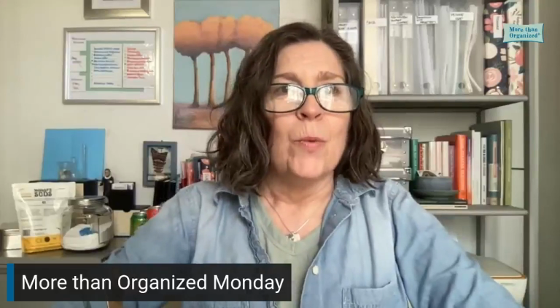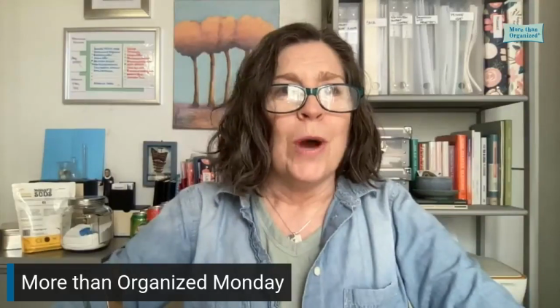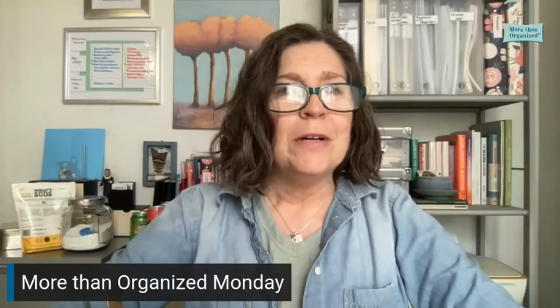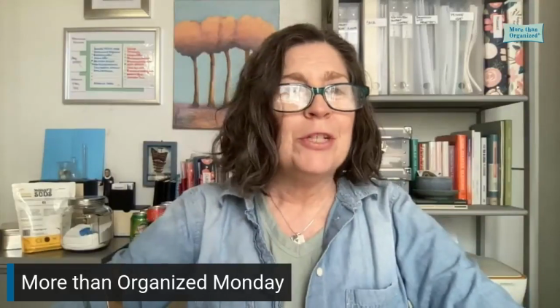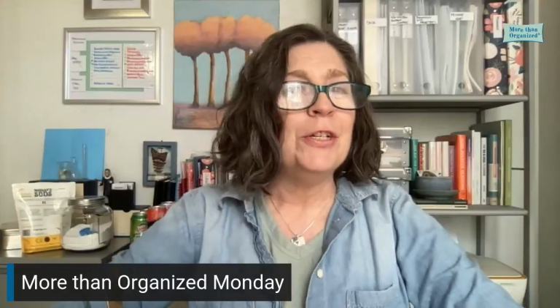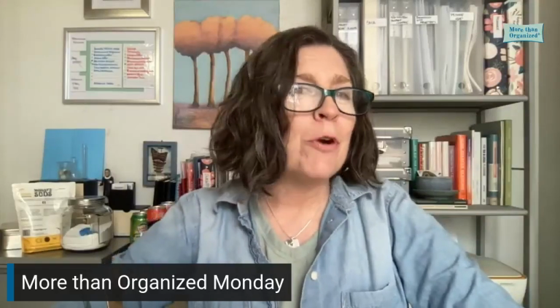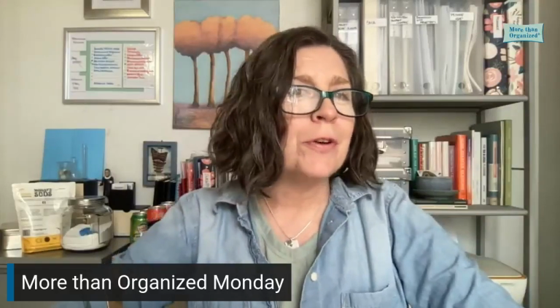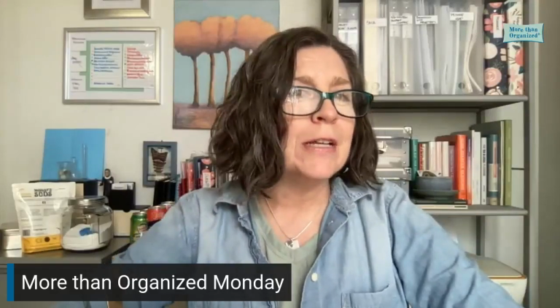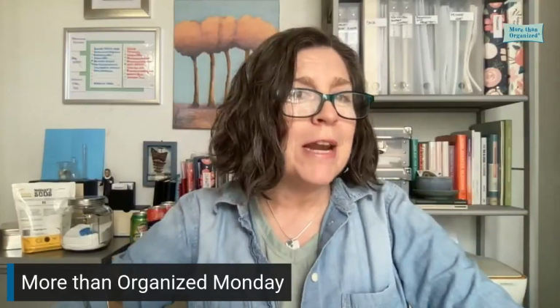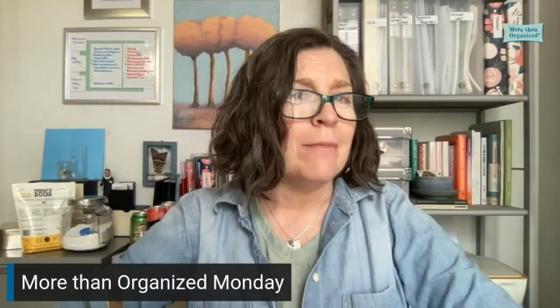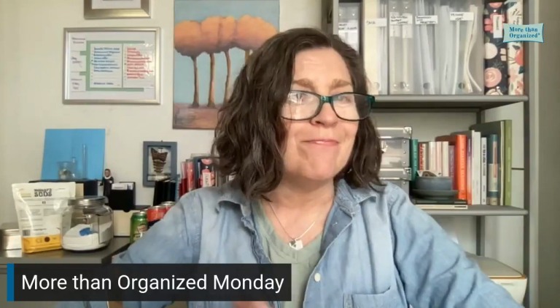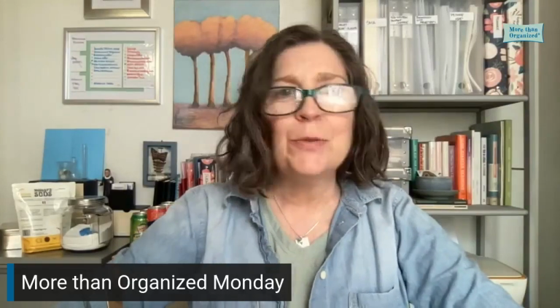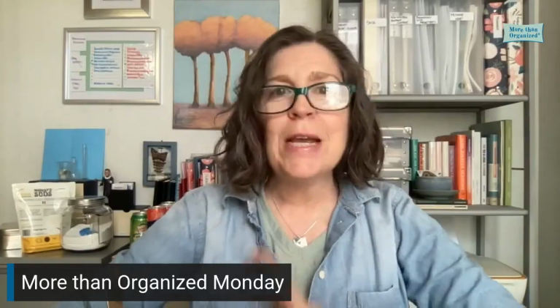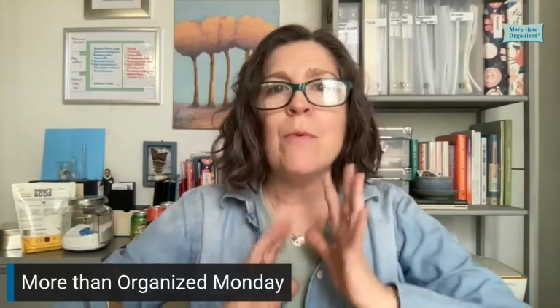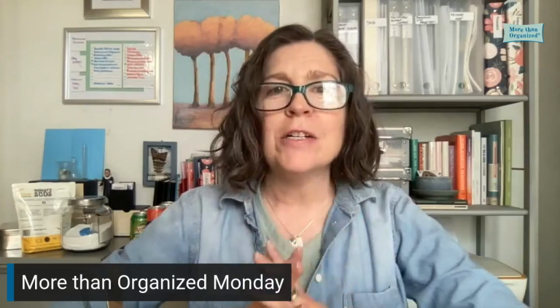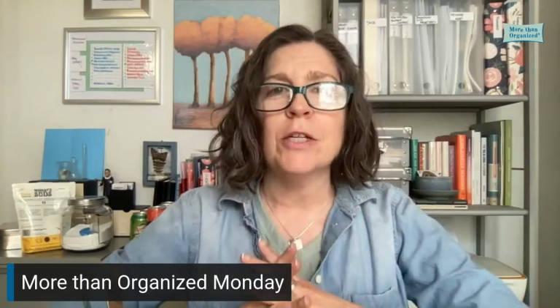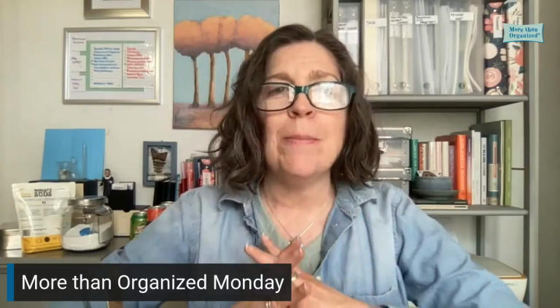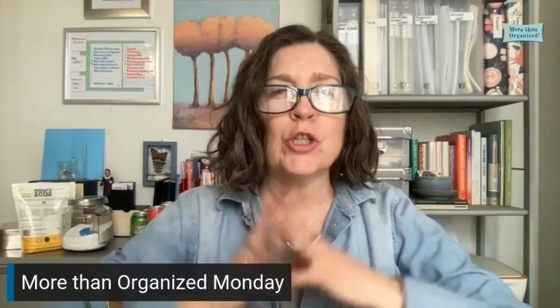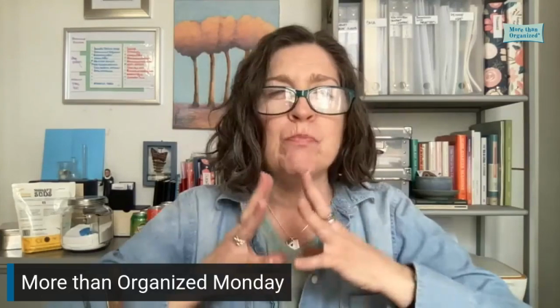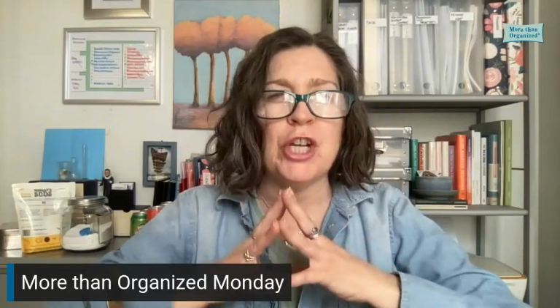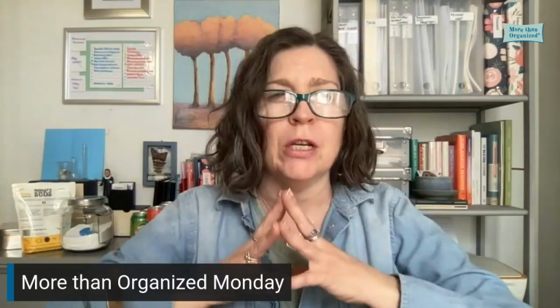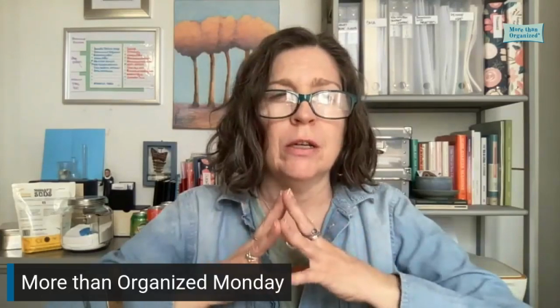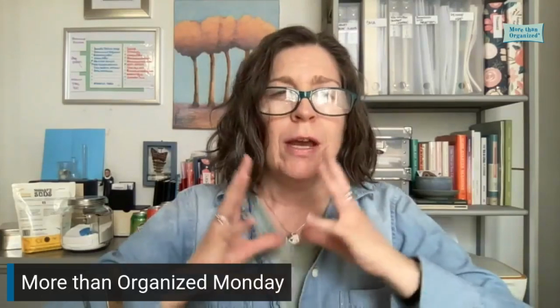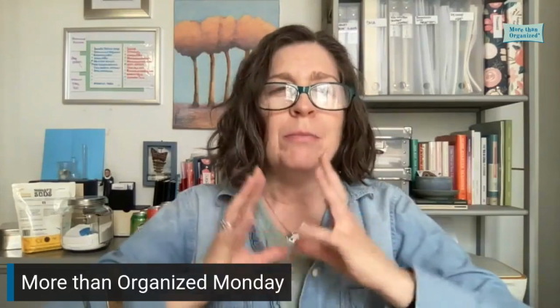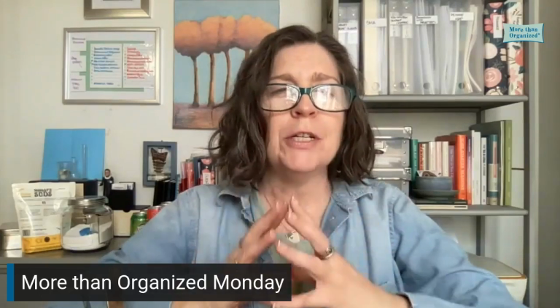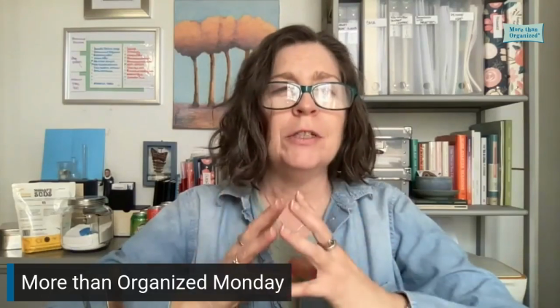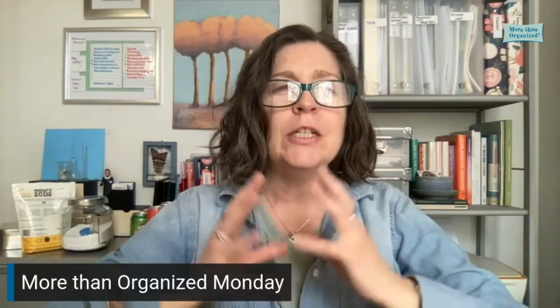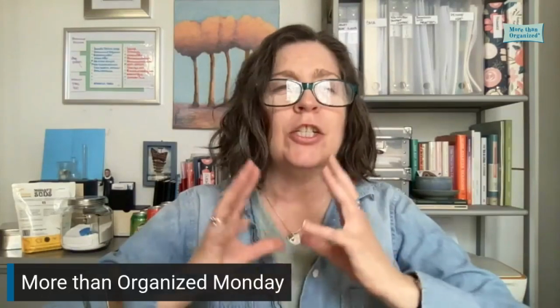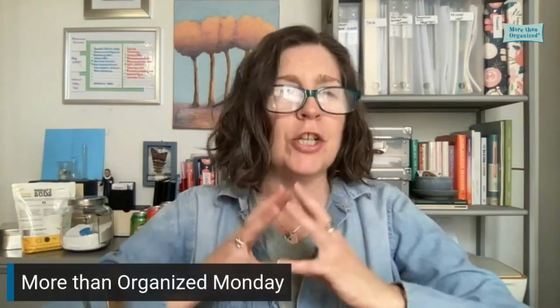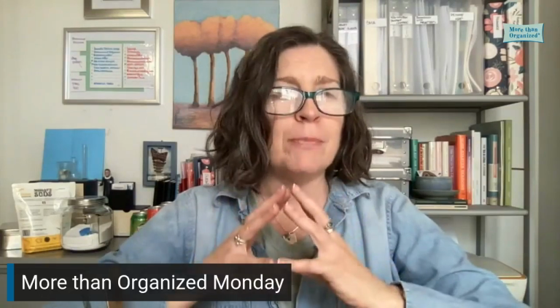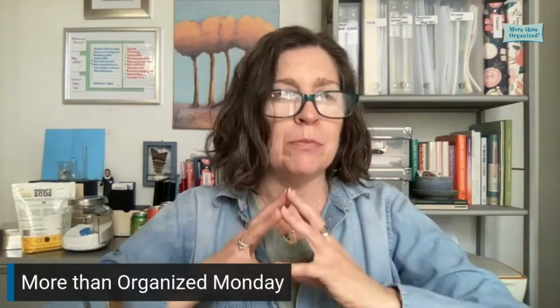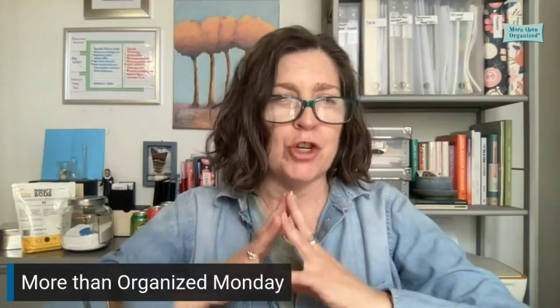Welcome to More Than Organized Monday. This week, I want to talk to you about smushing, and particularly how to stop smushing.